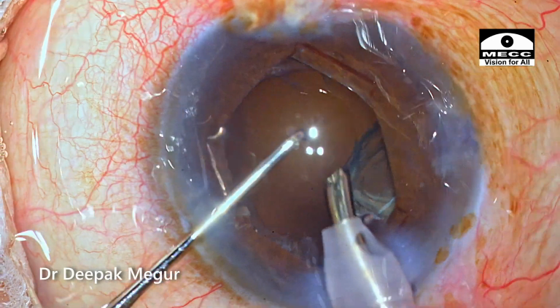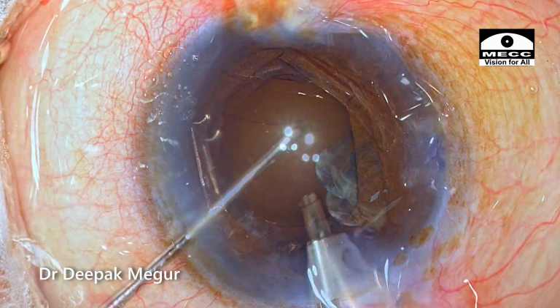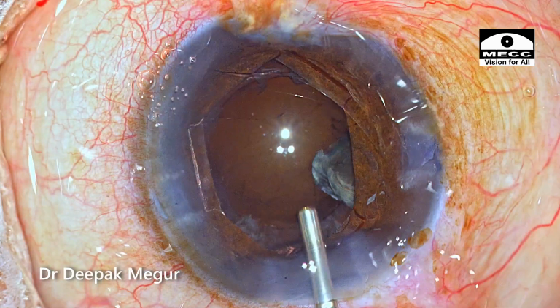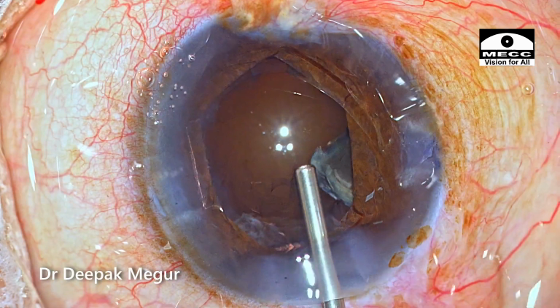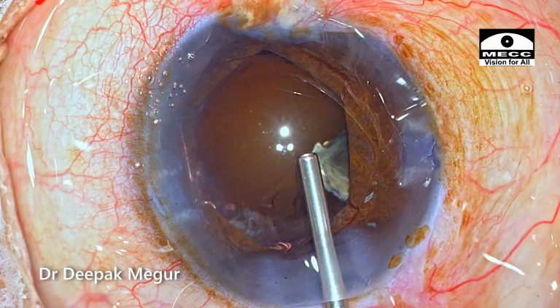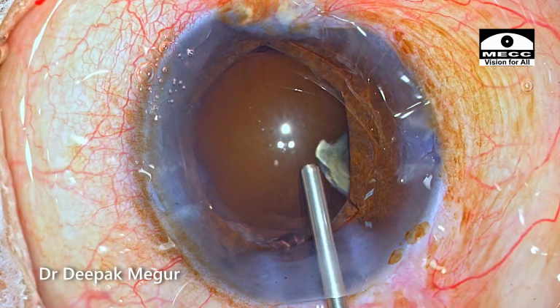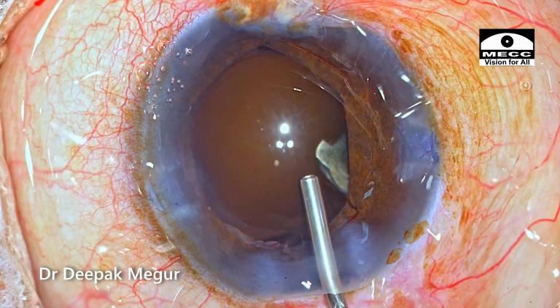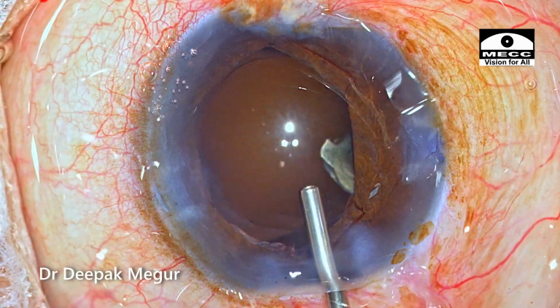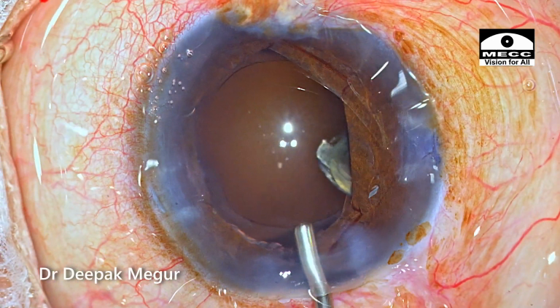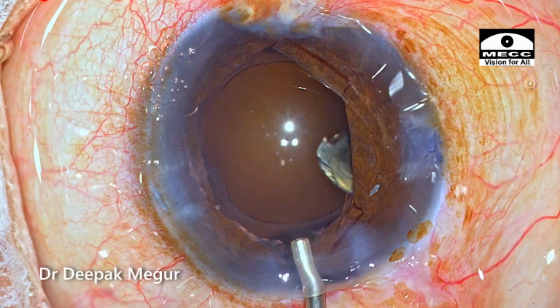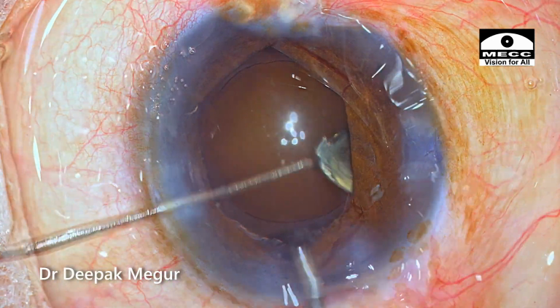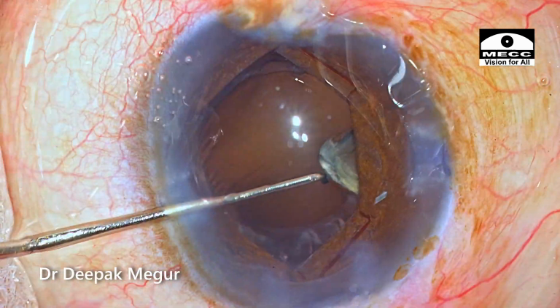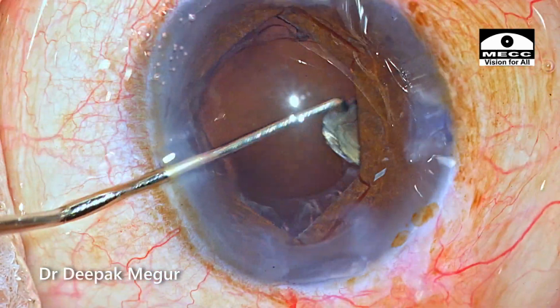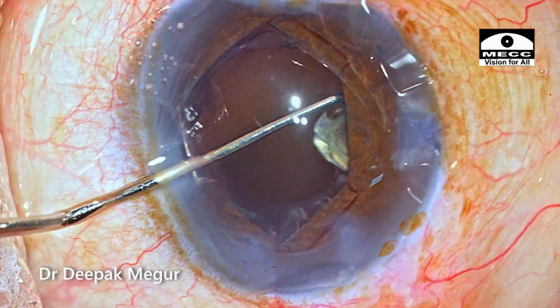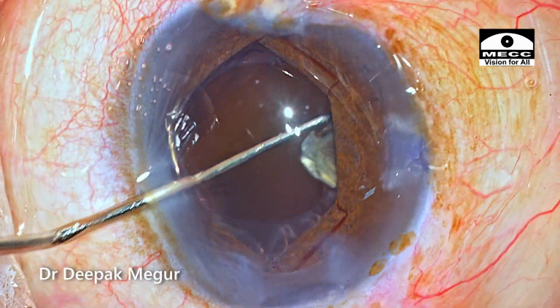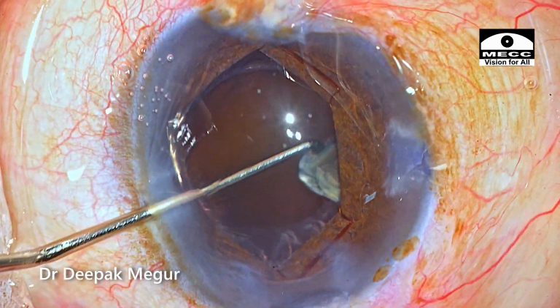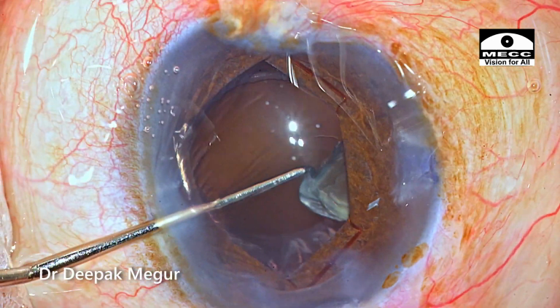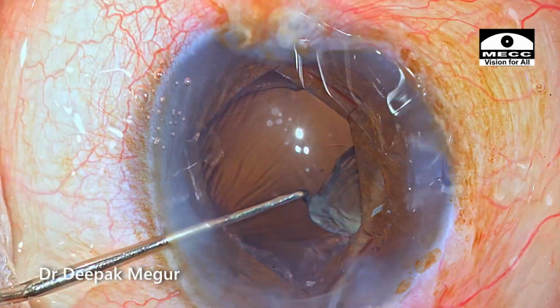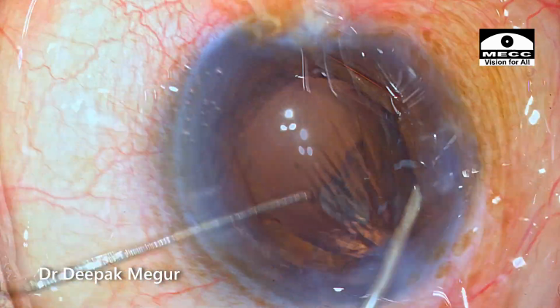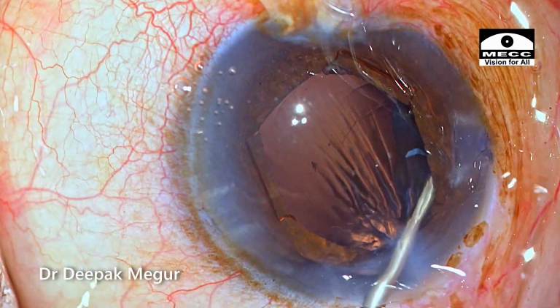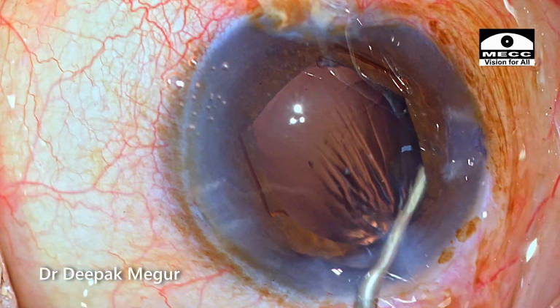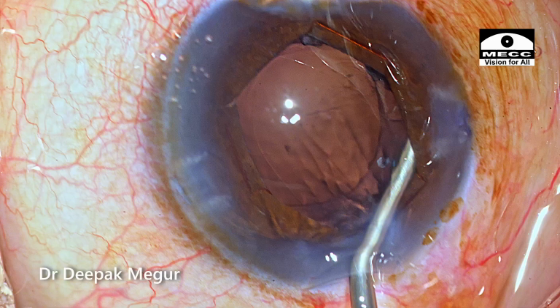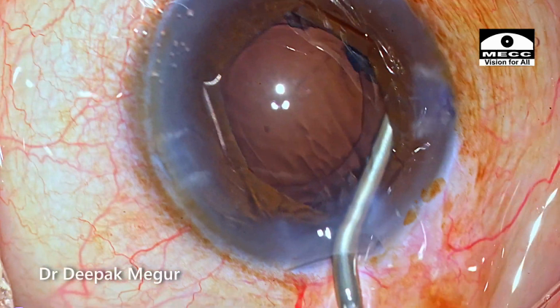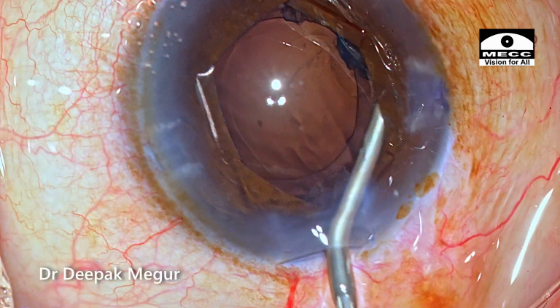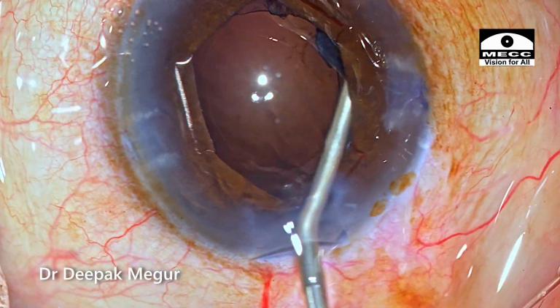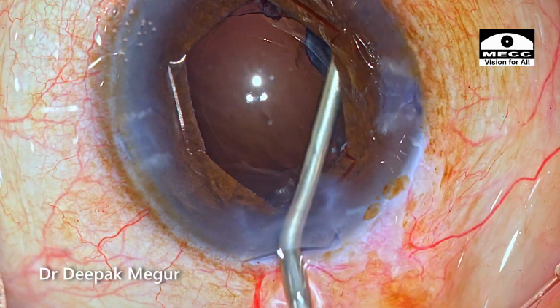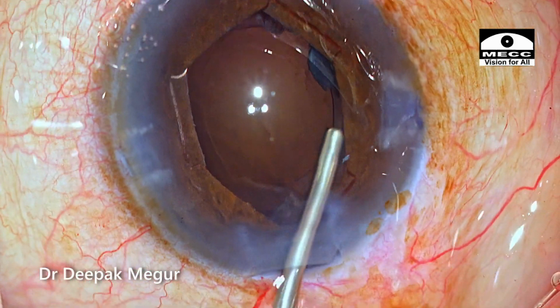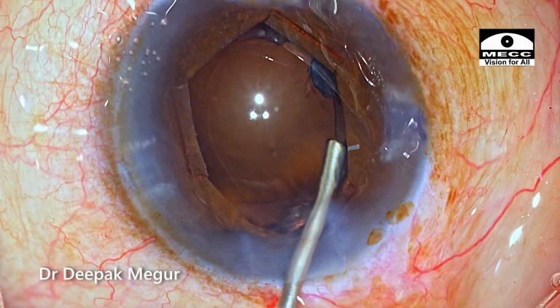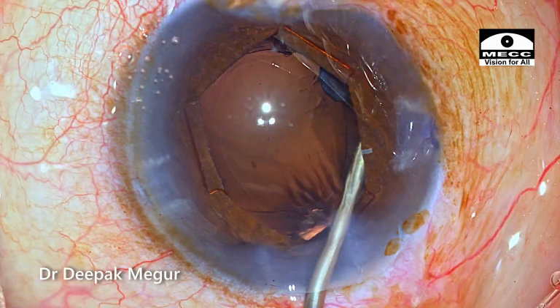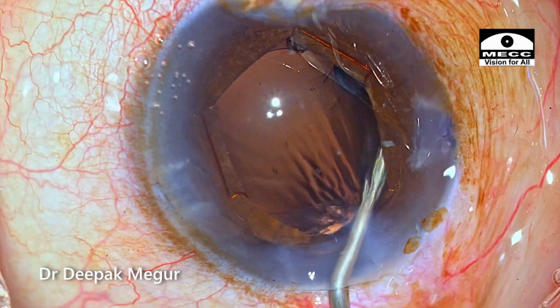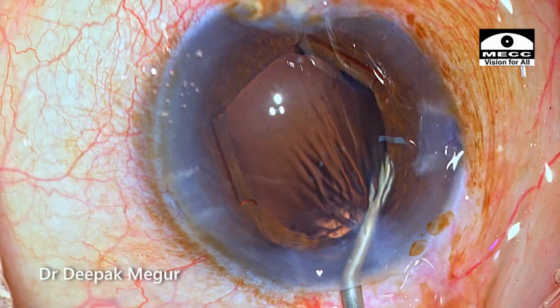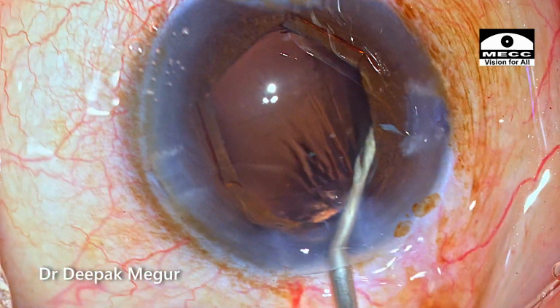The last fragment is hiding under the pupil. It's just manipulated out and eventually emulsified.